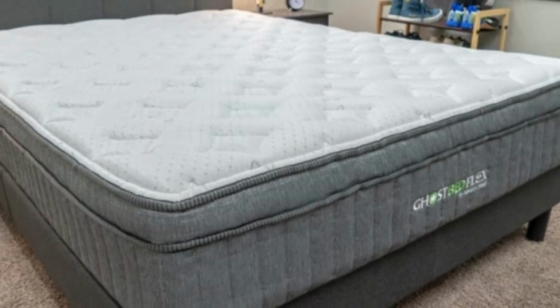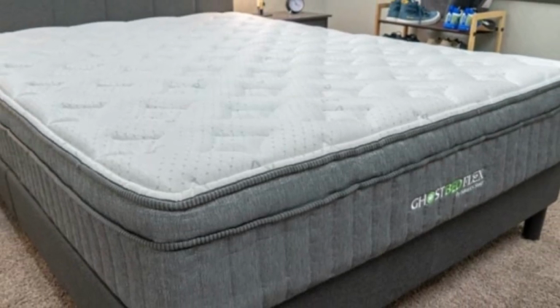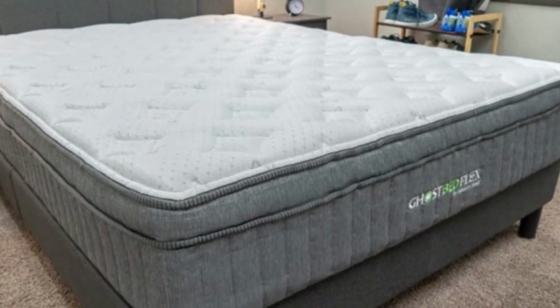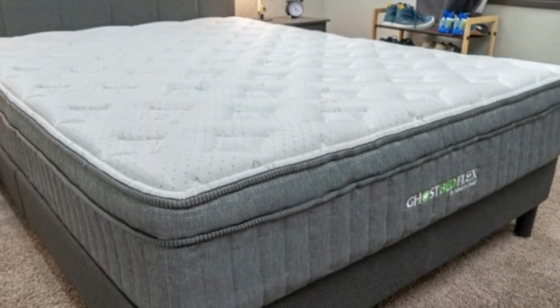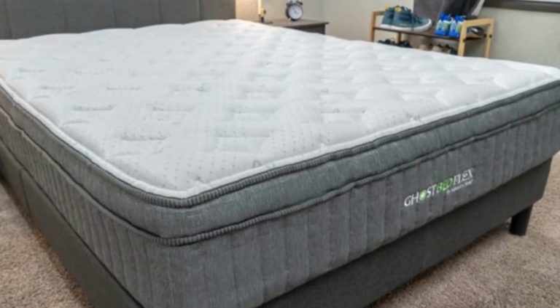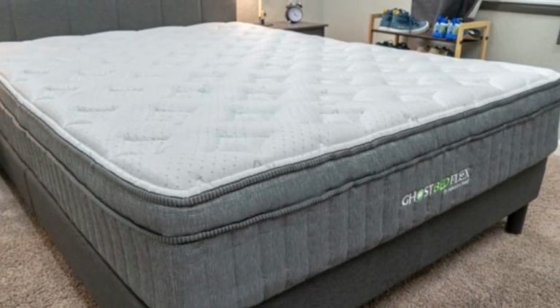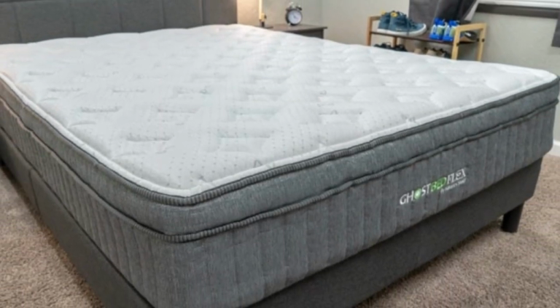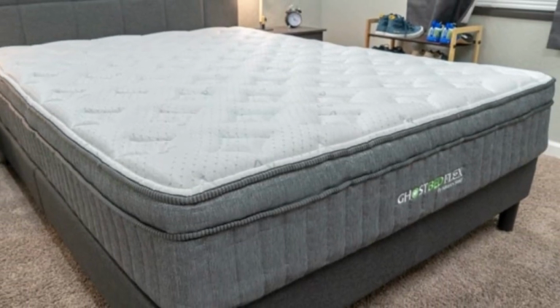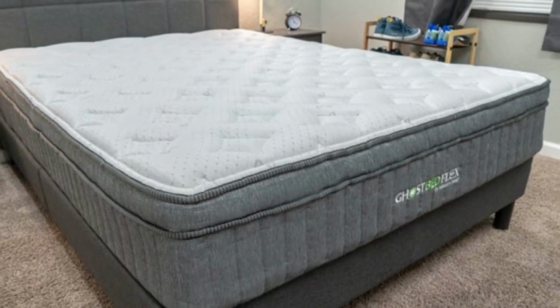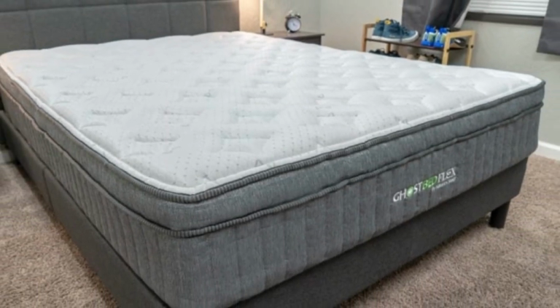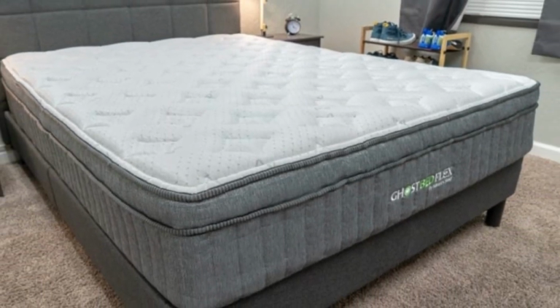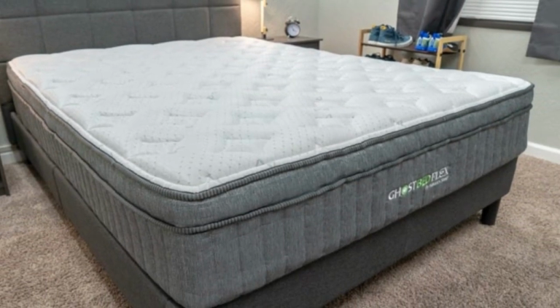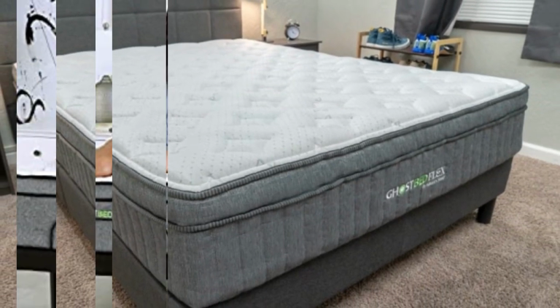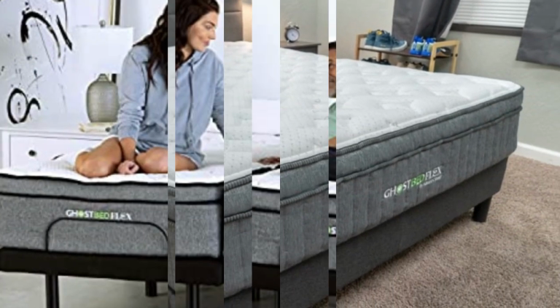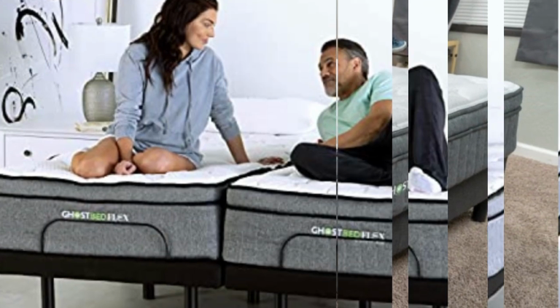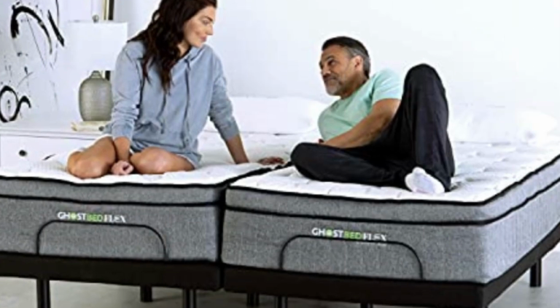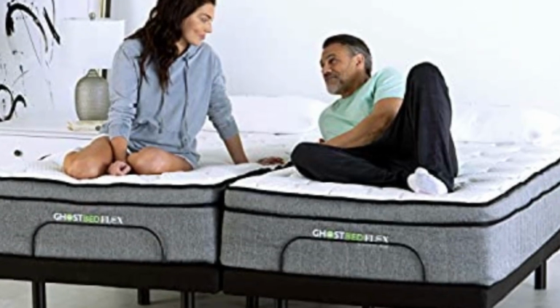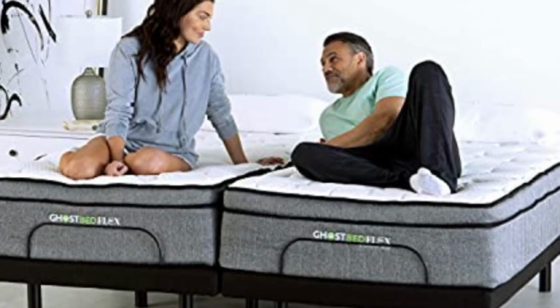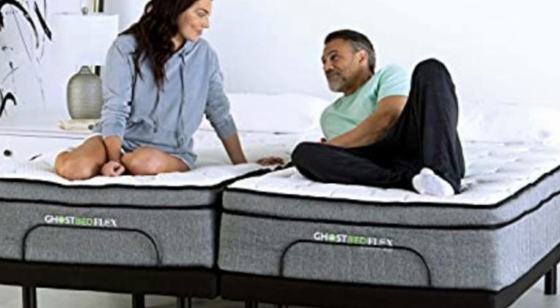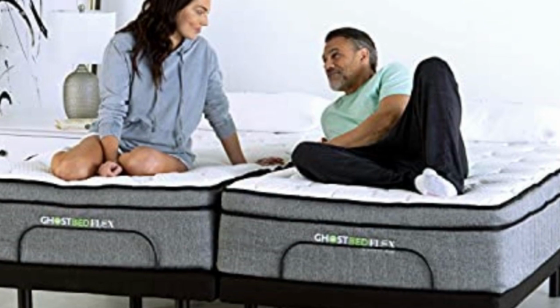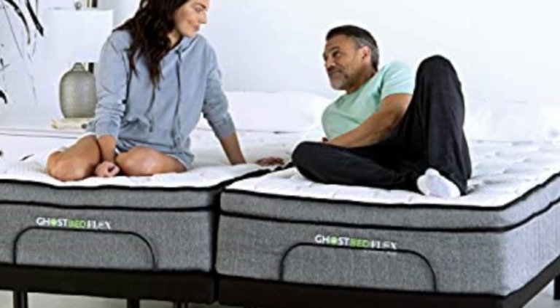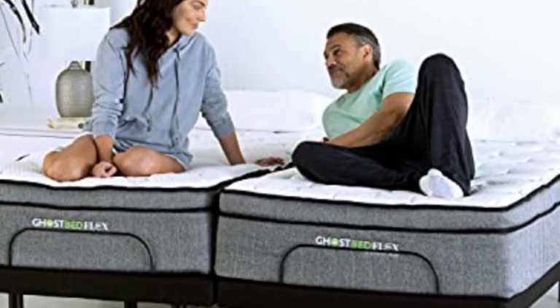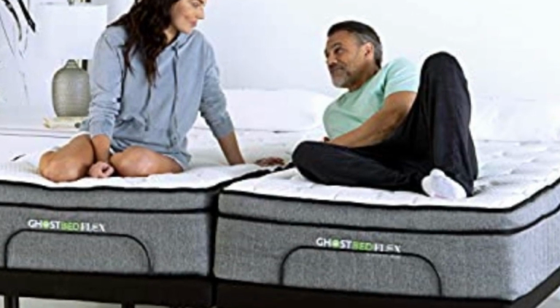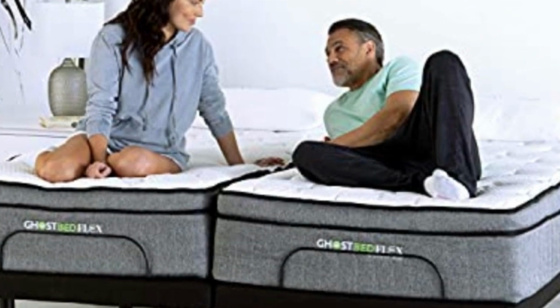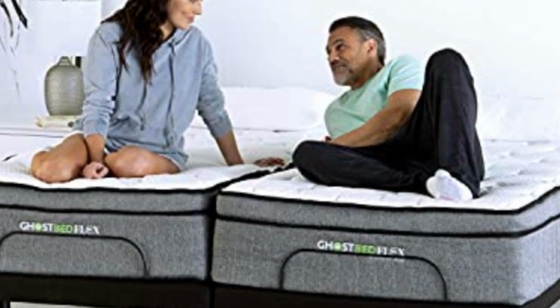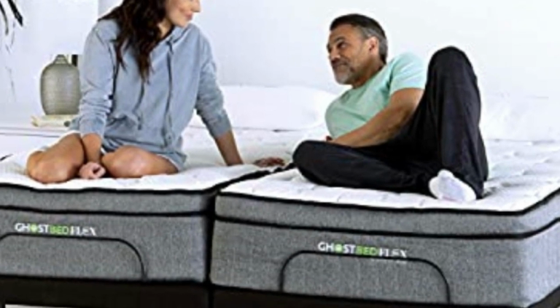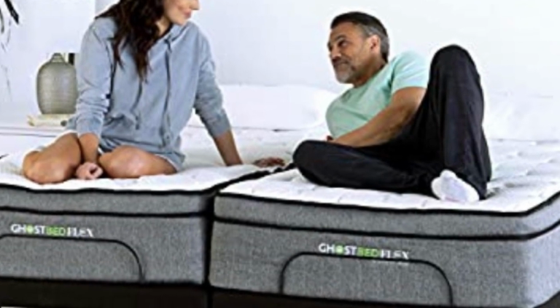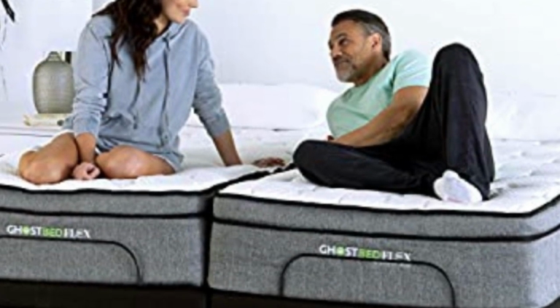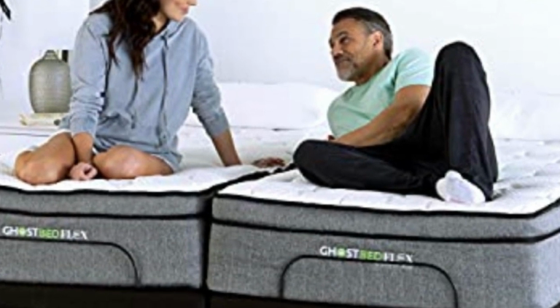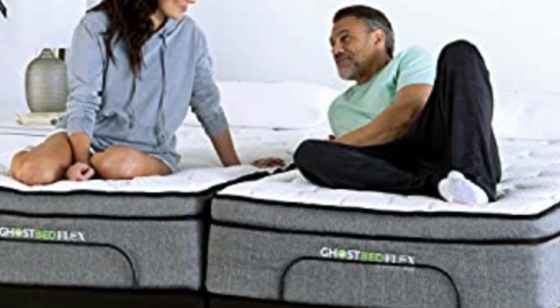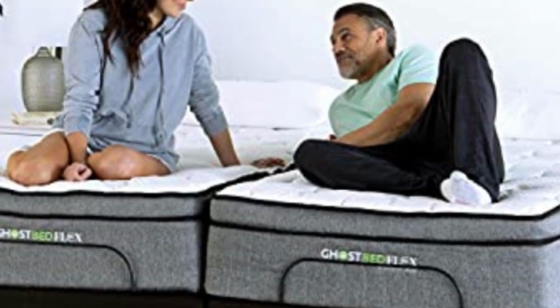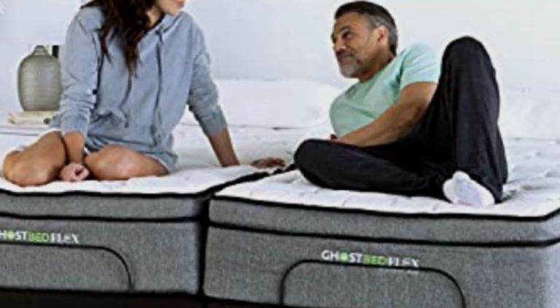Cons: It's more expensive than the other beds on our list. Not worth it for people who don't sleep cold.